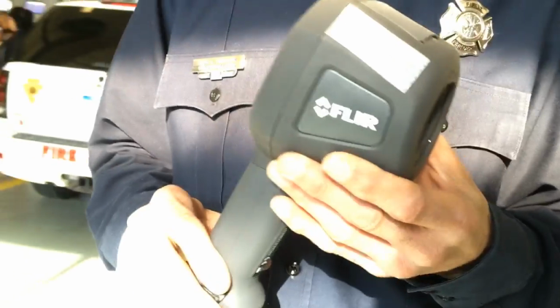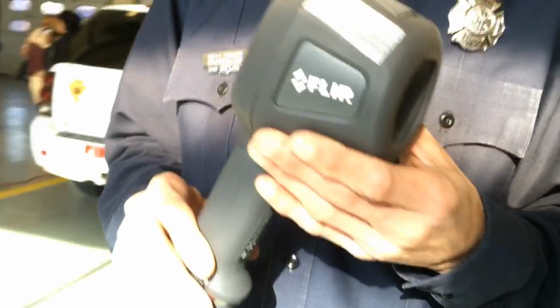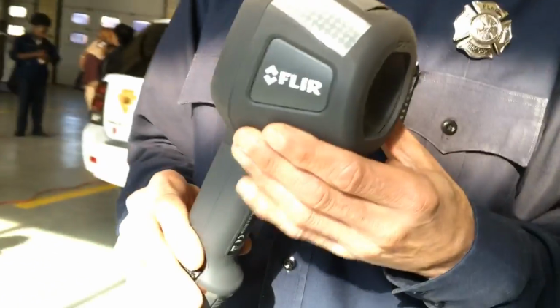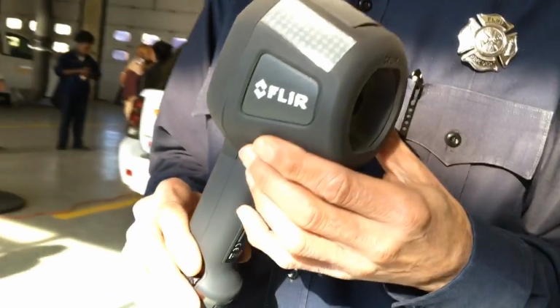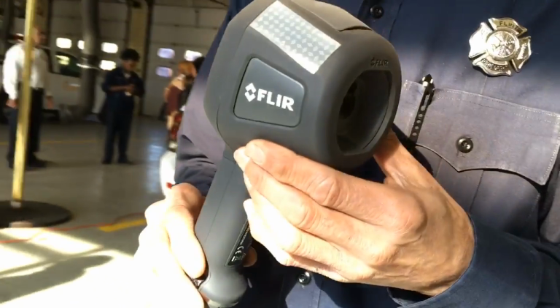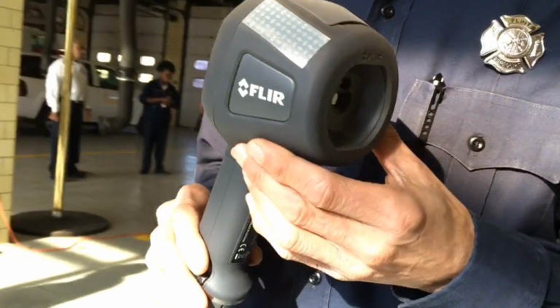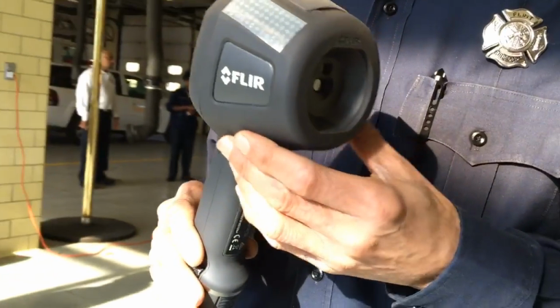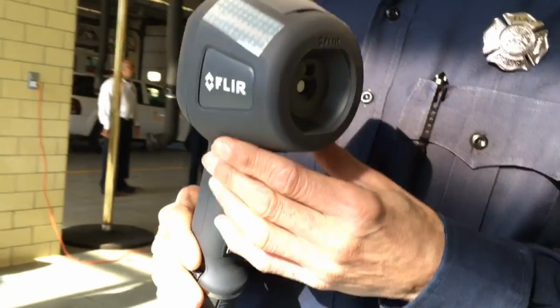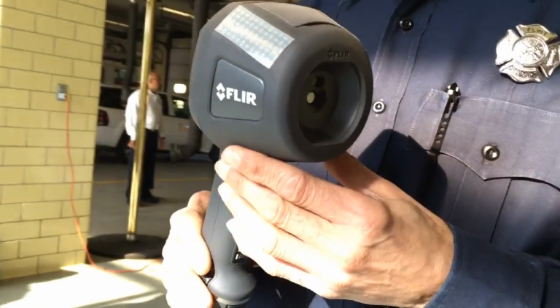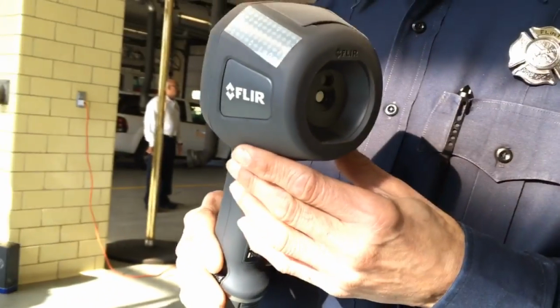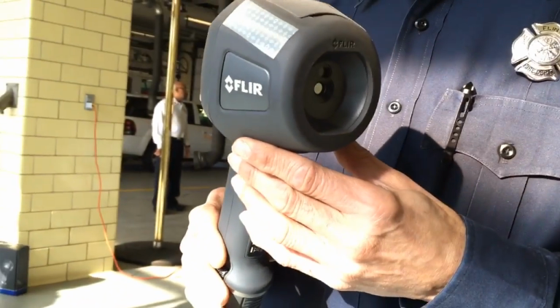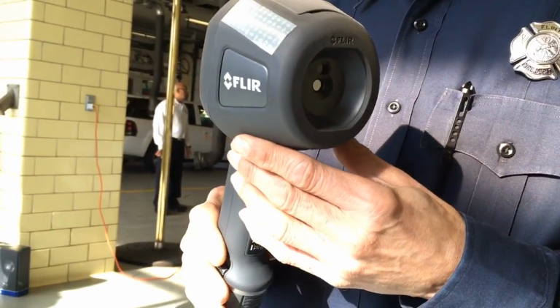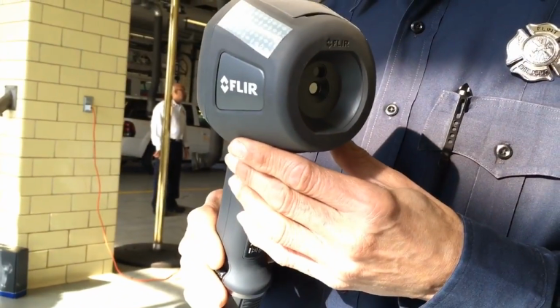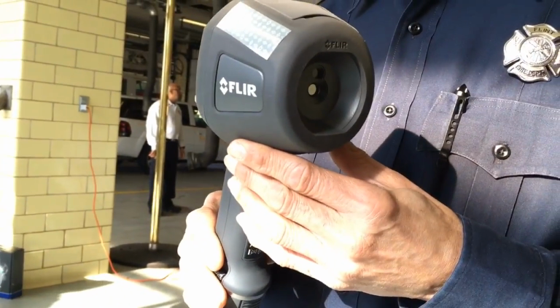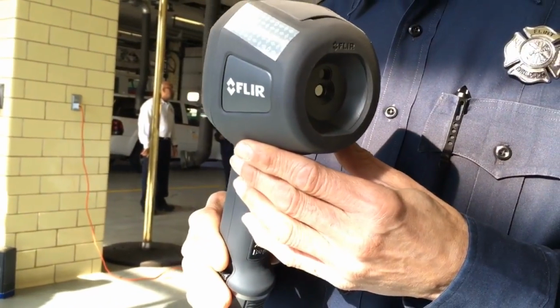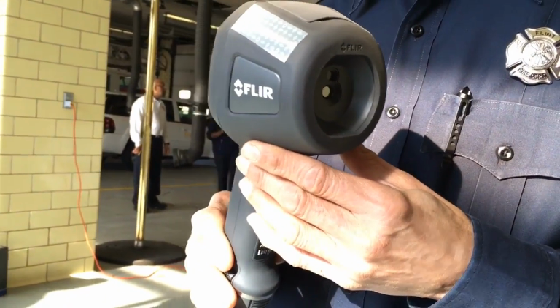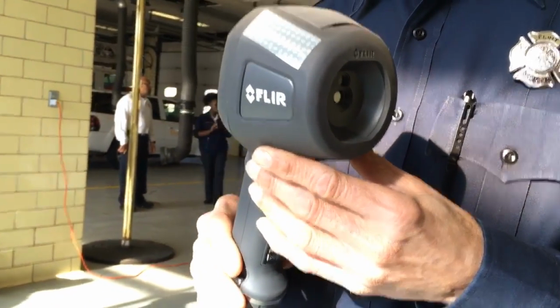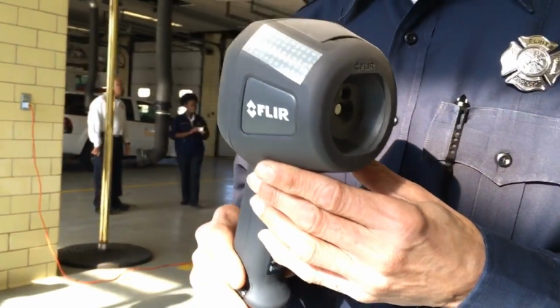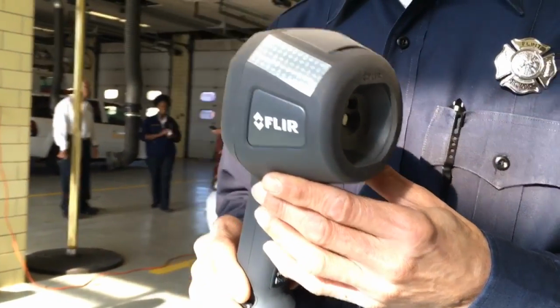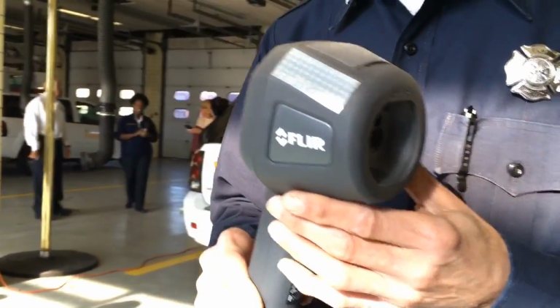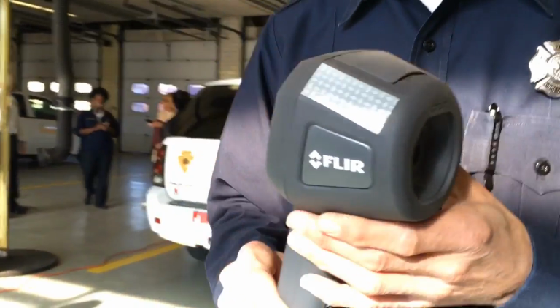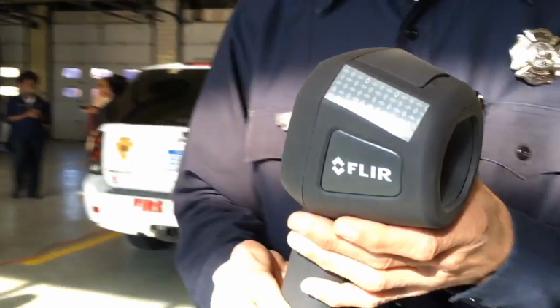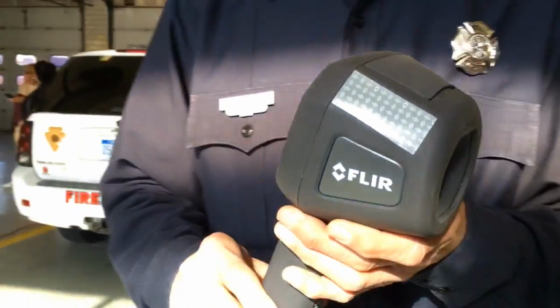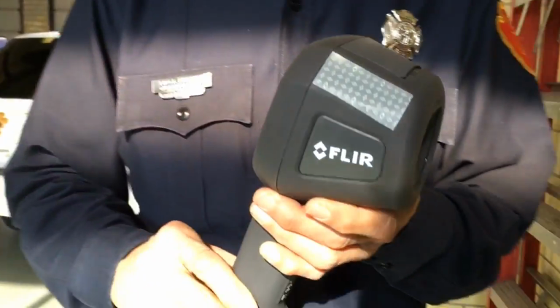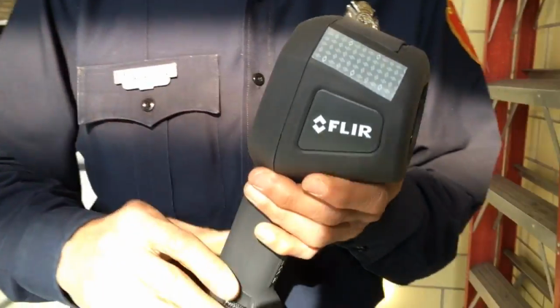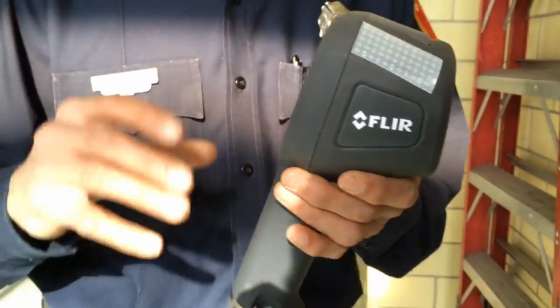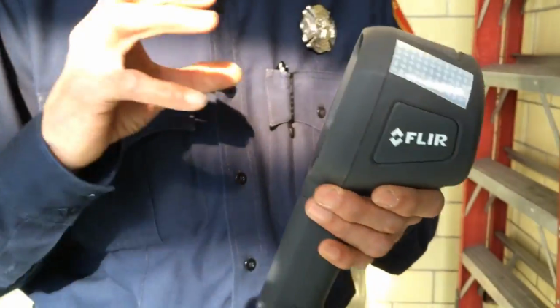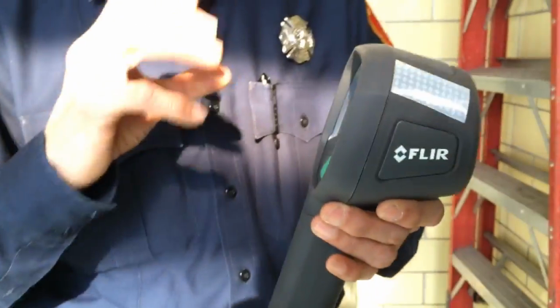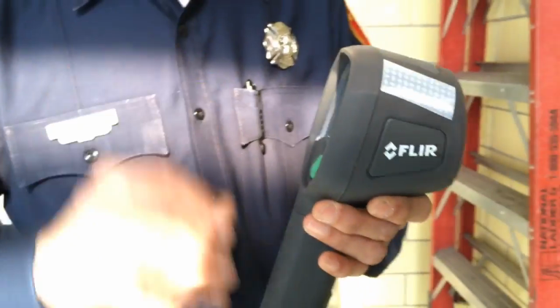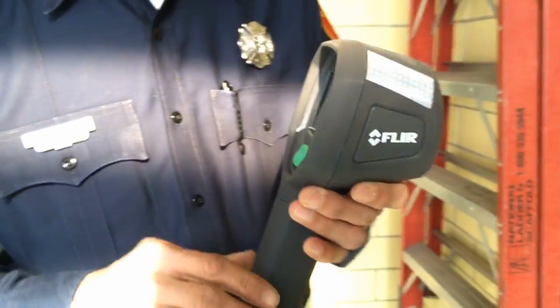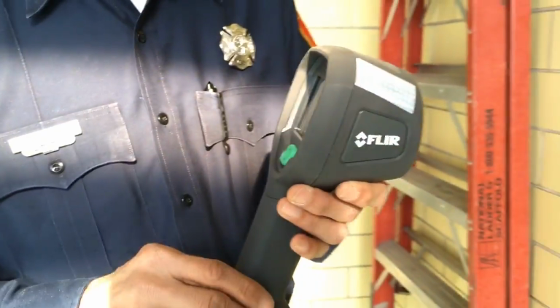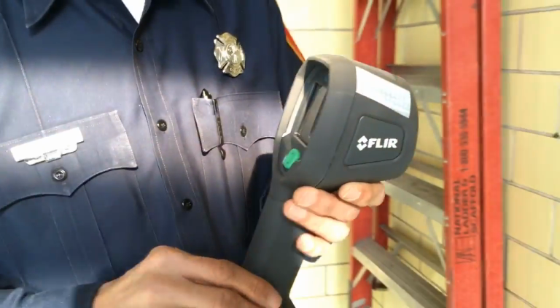And many might want to know, what's a thermal imaging camera? Well, what it says is this is eyes in darkness.